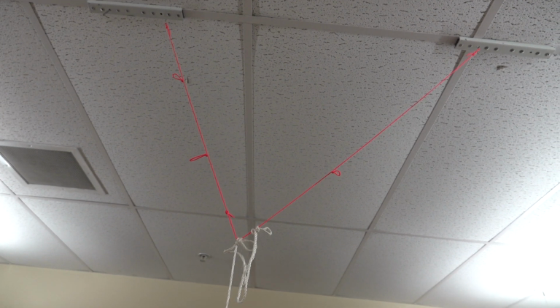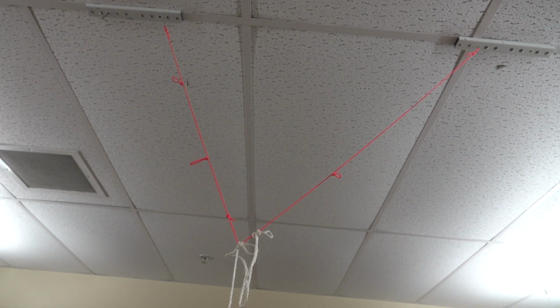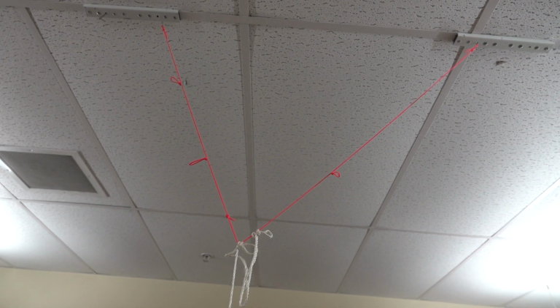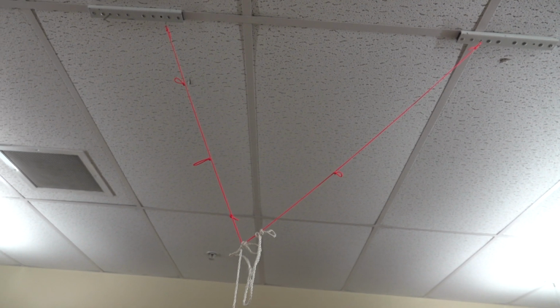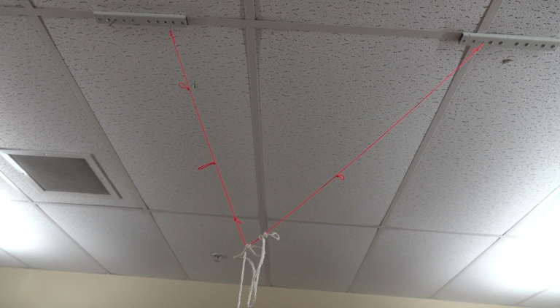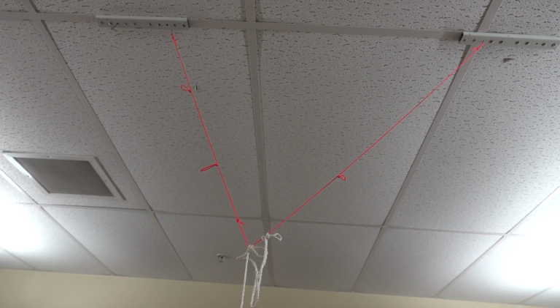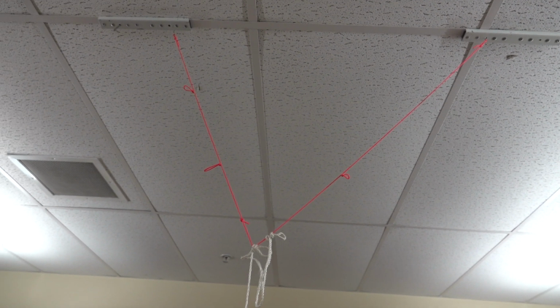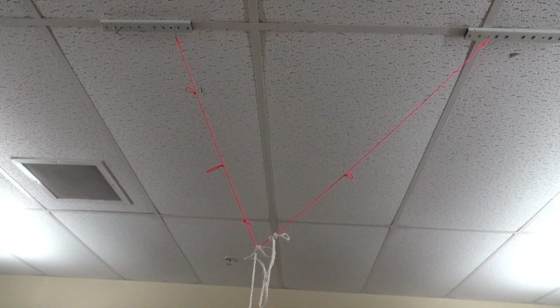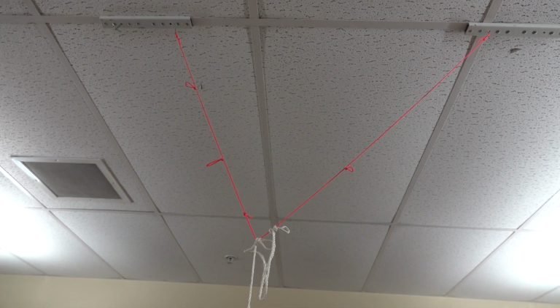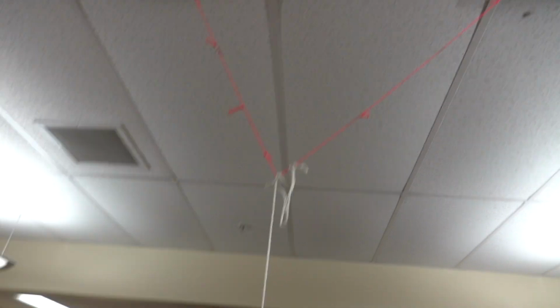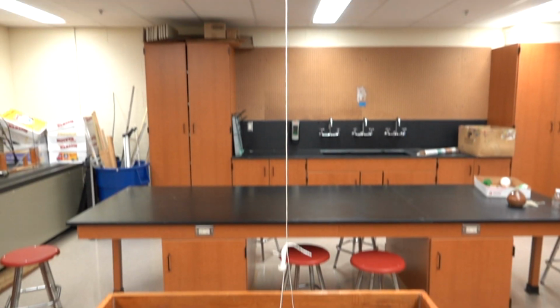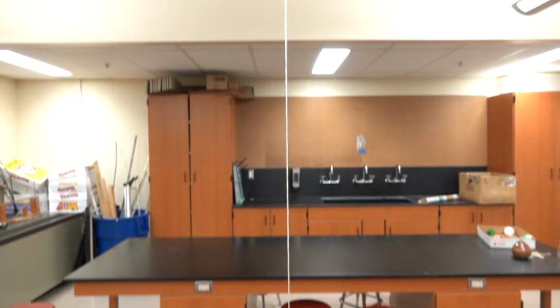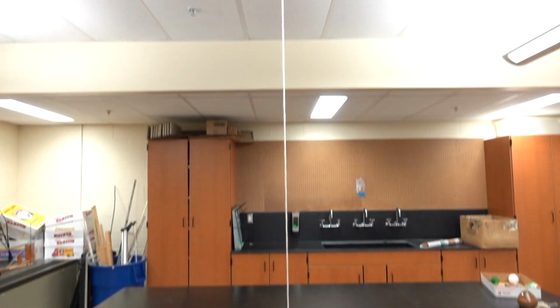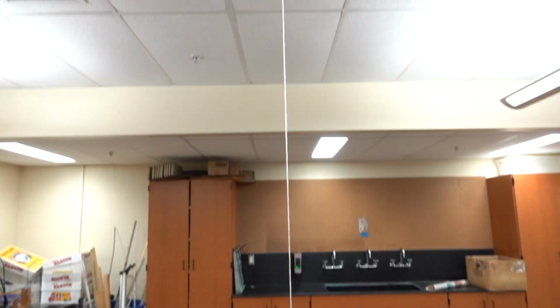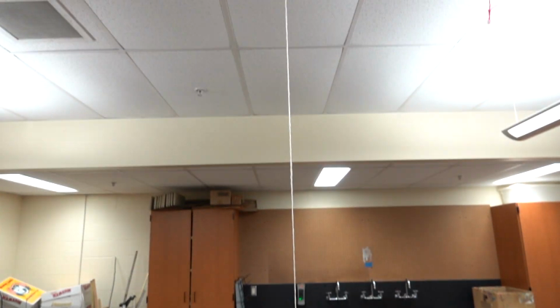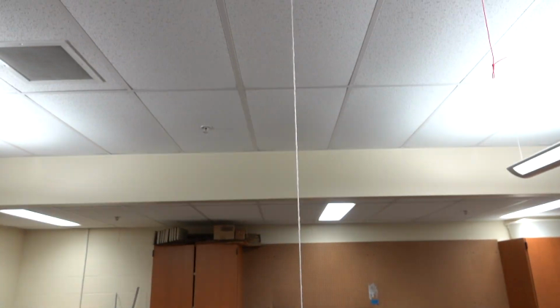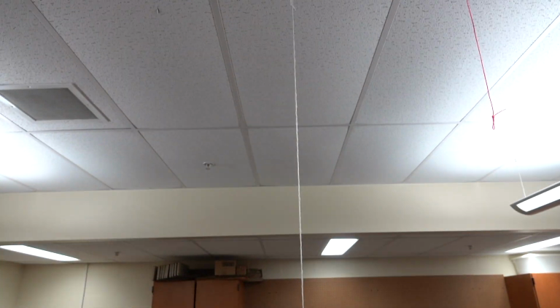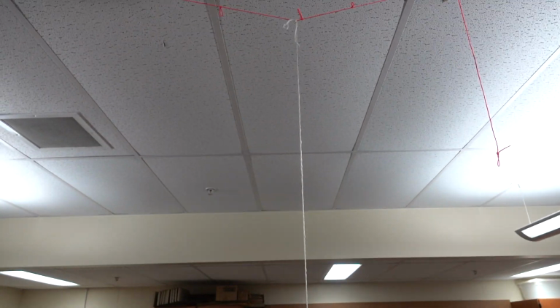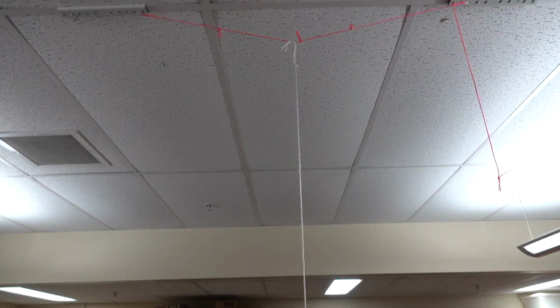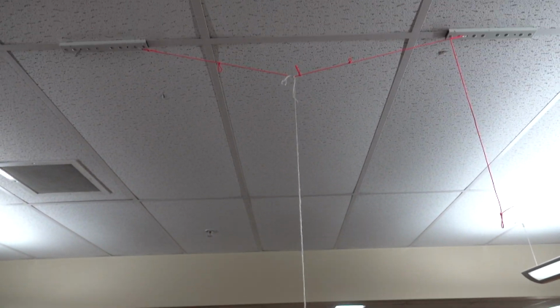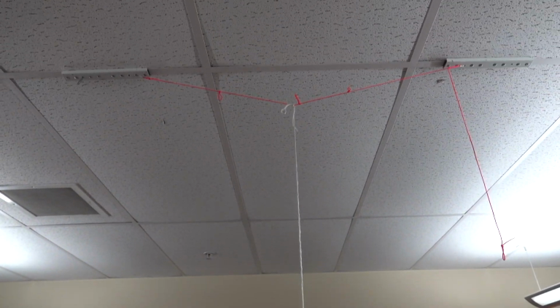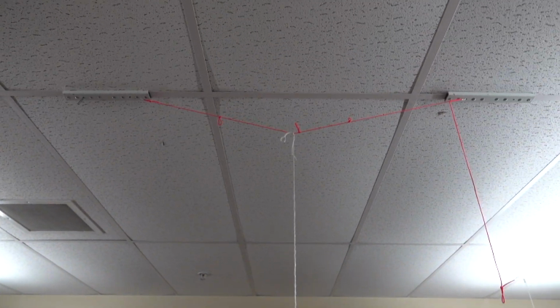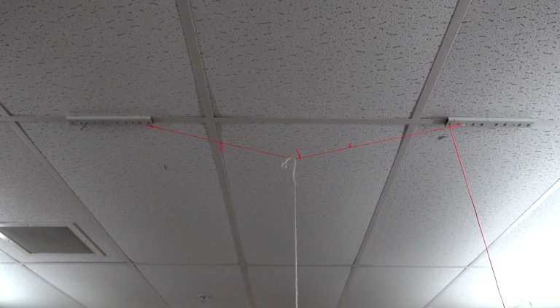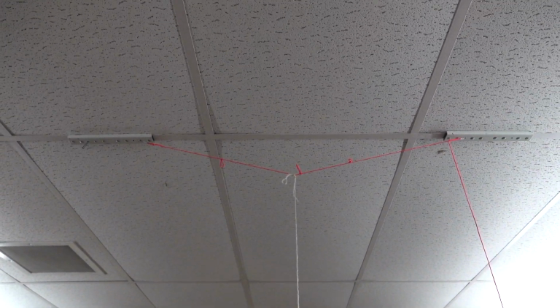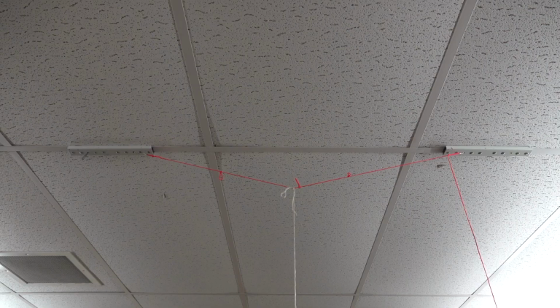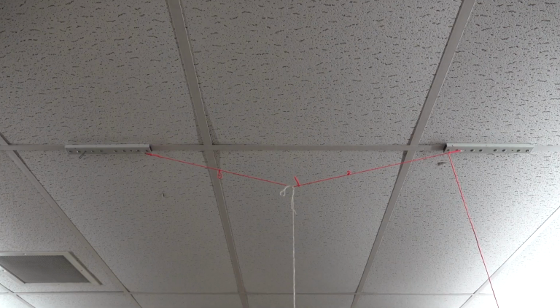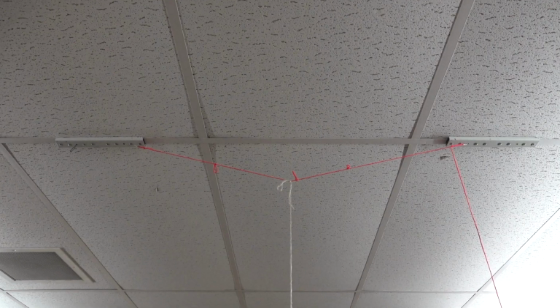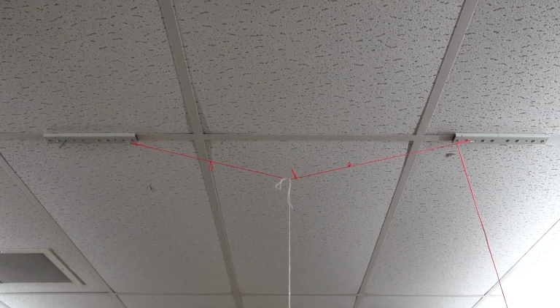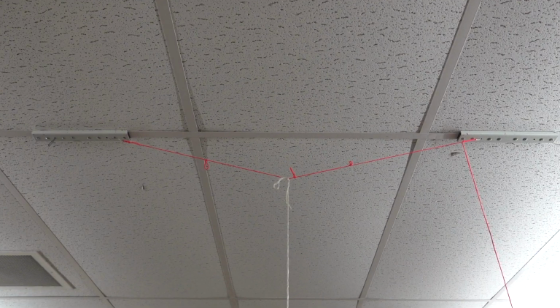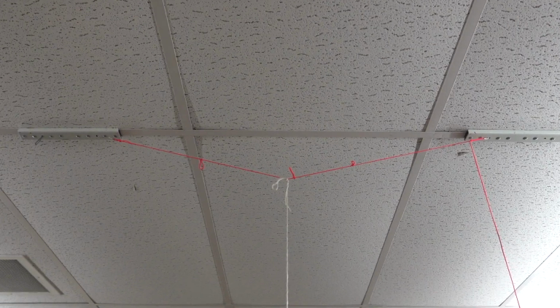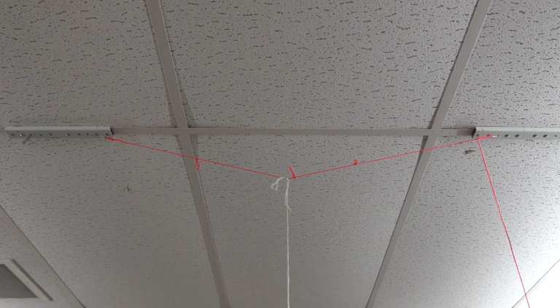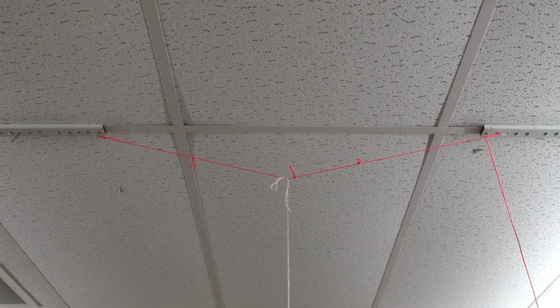It's the length of these upper strings that determine the design. If we make them shorter, that will give us a different pattern than if they're longer.